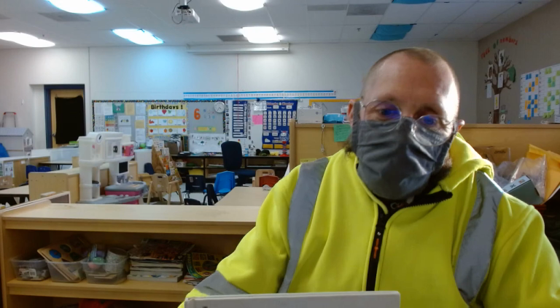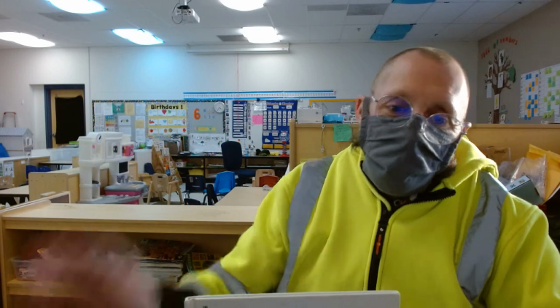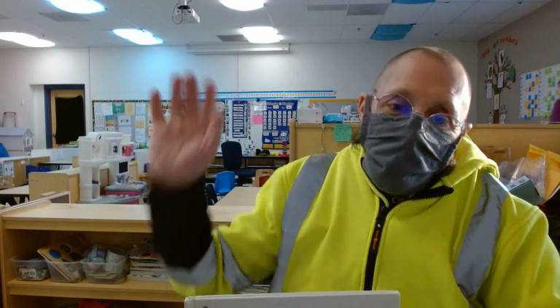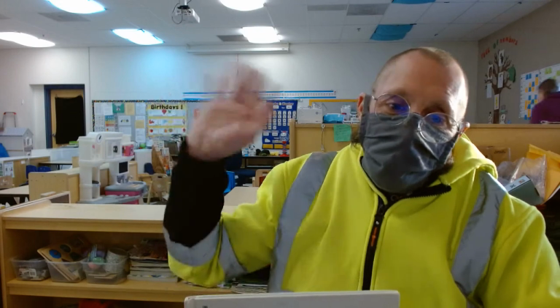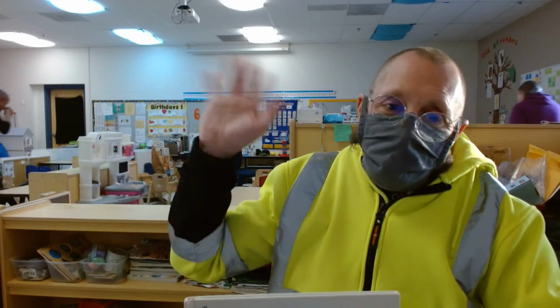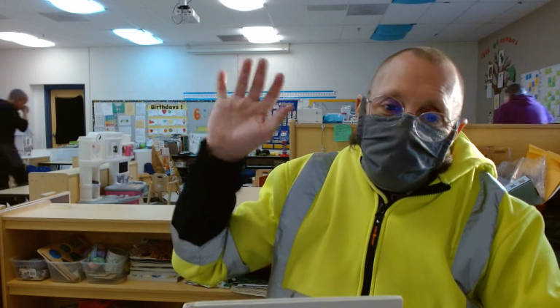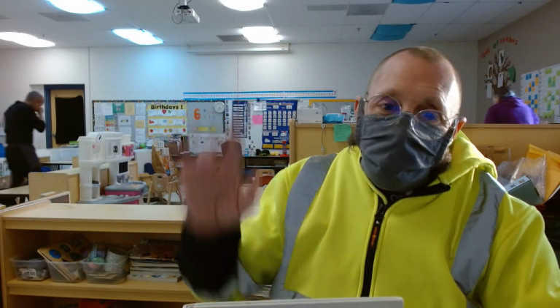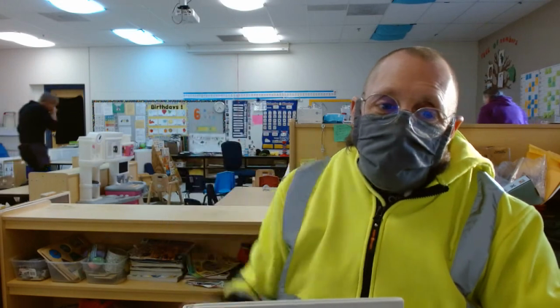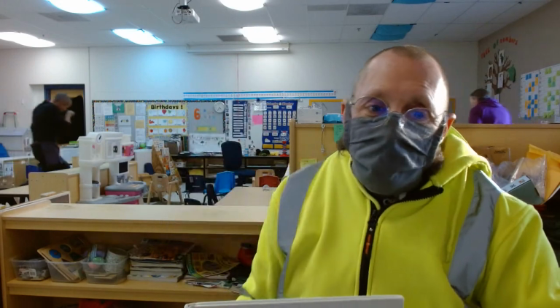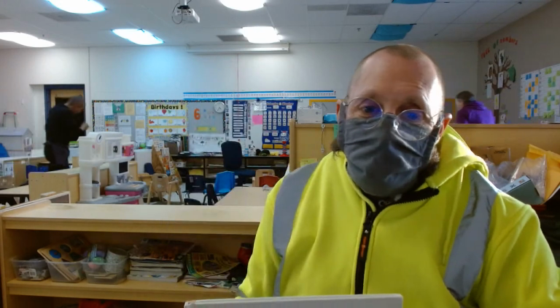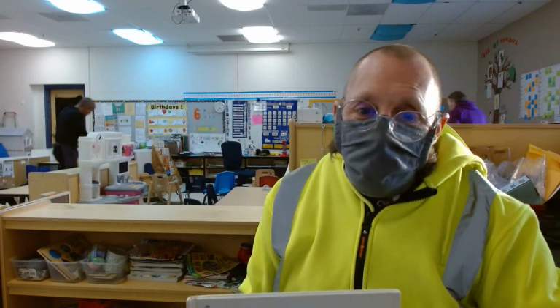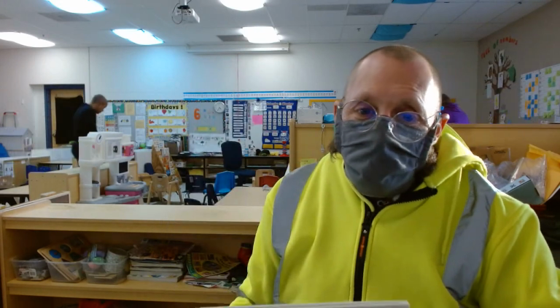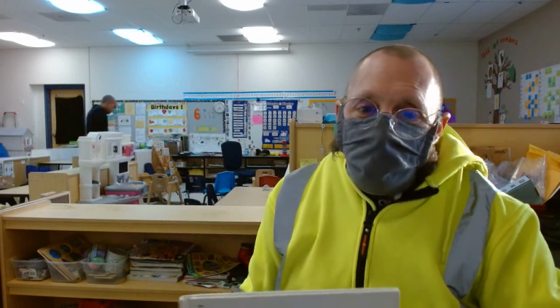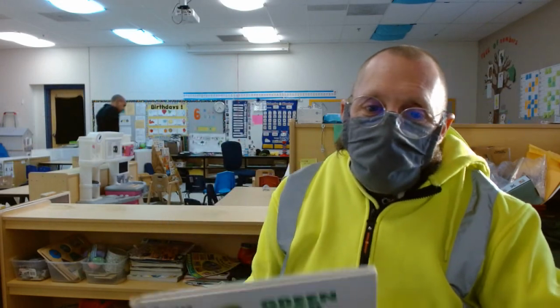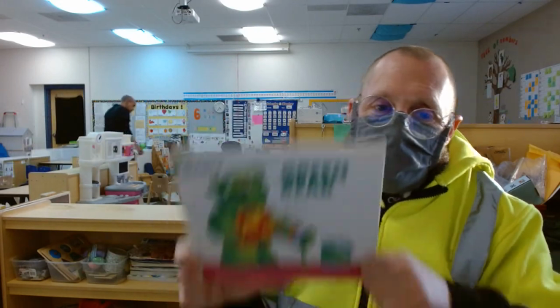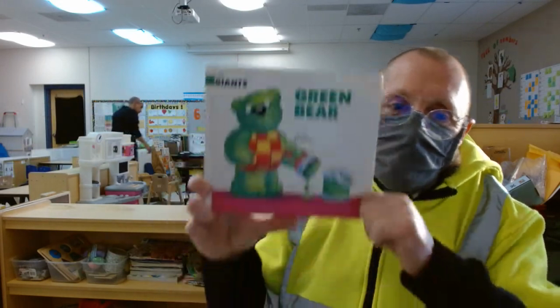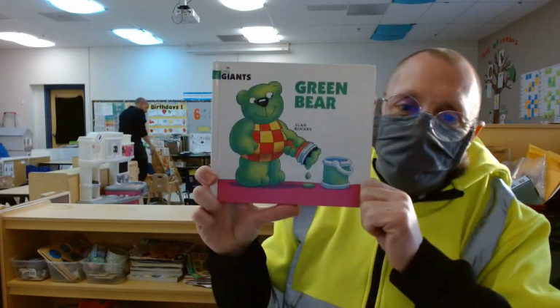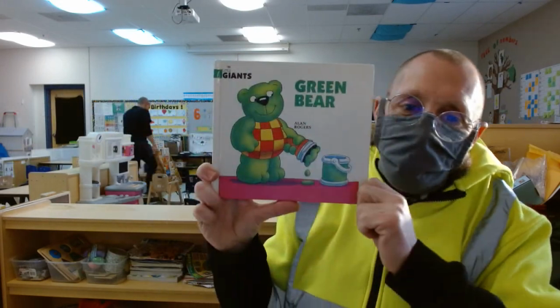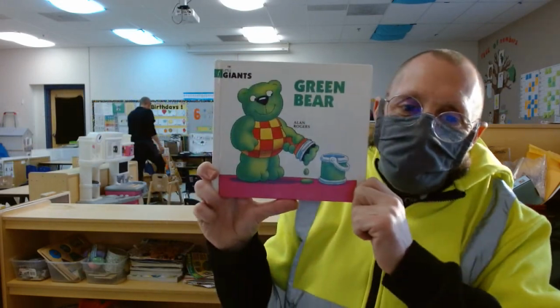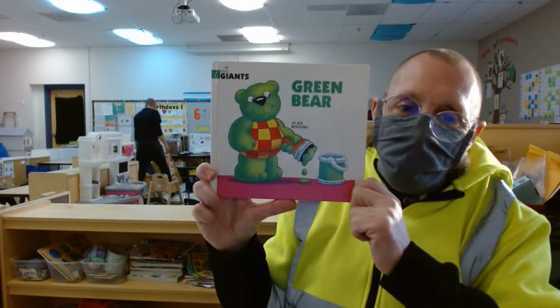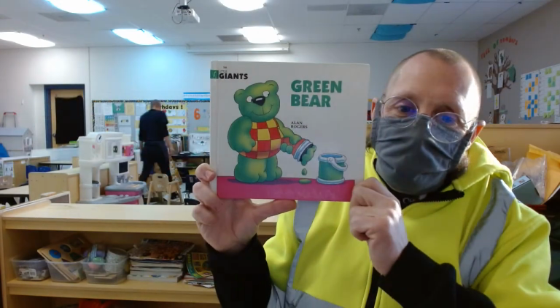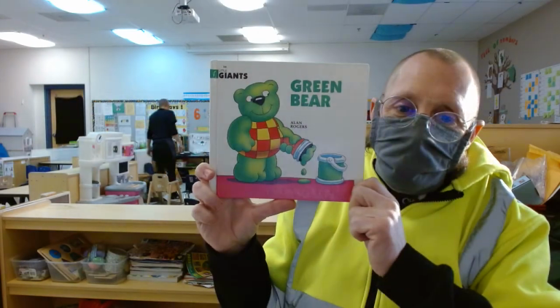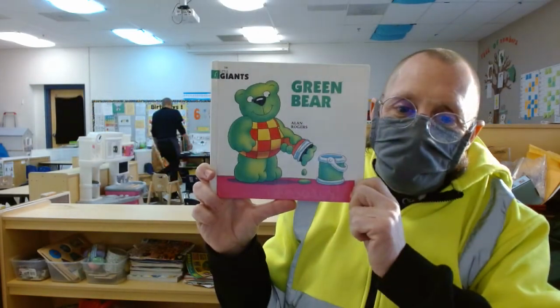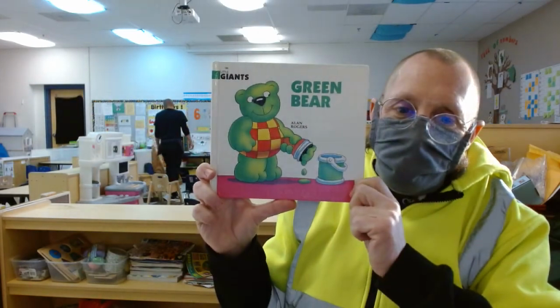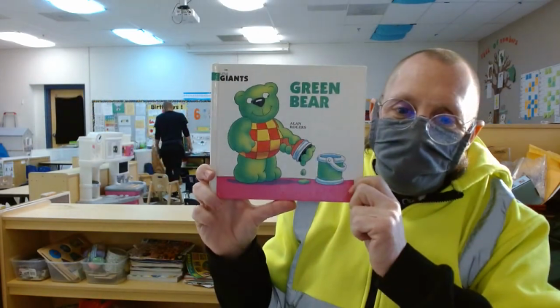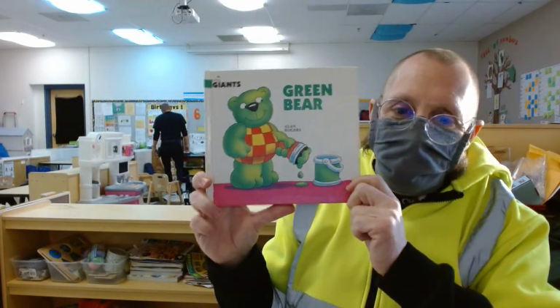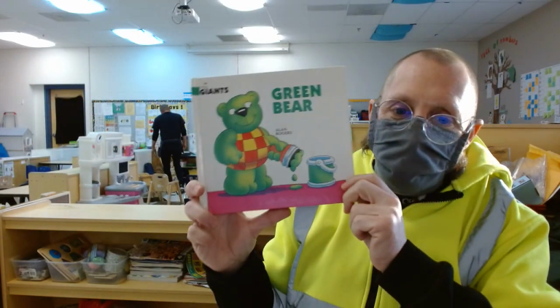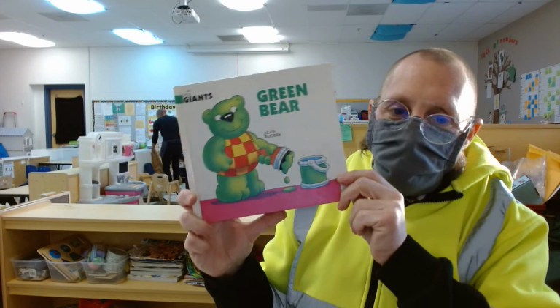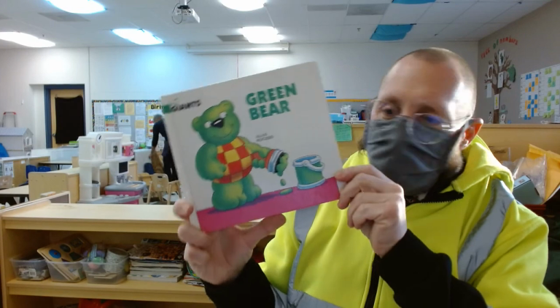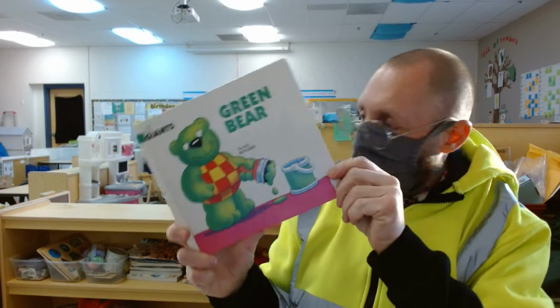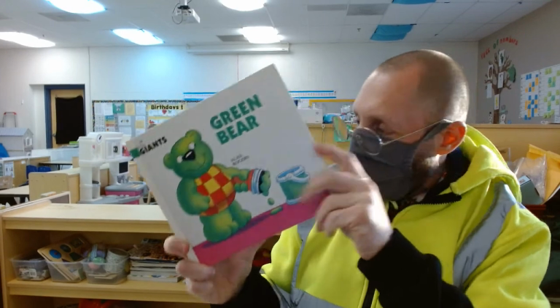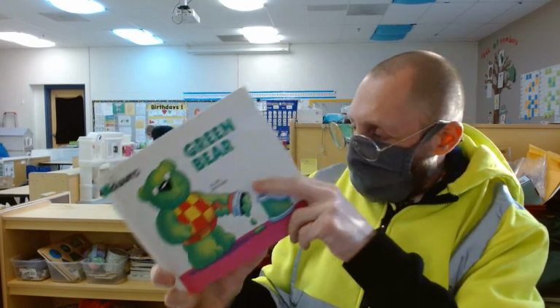Welcome to Storytime with Teacher Matthew. Today's book is Green Bear.